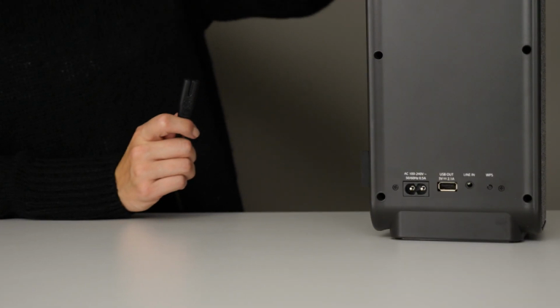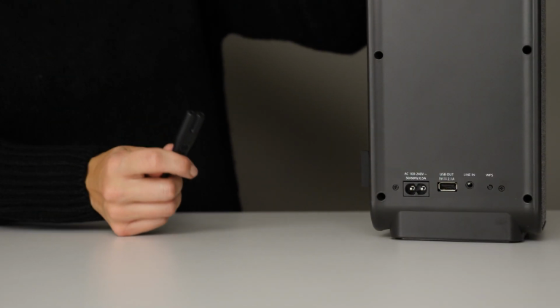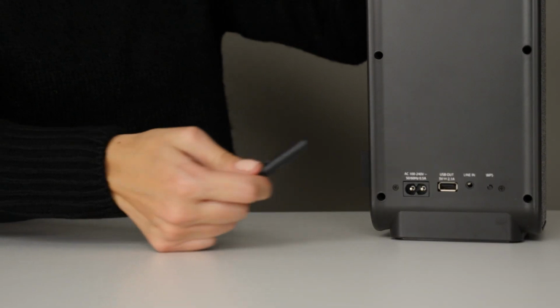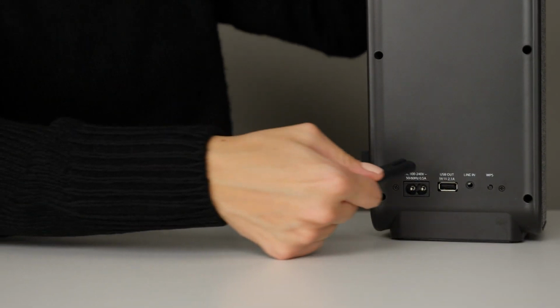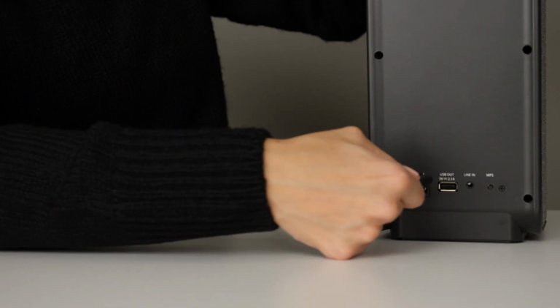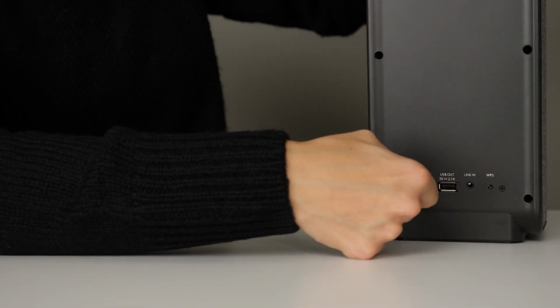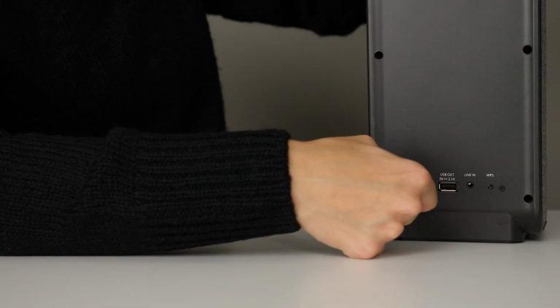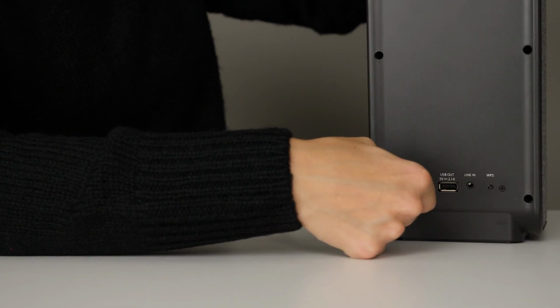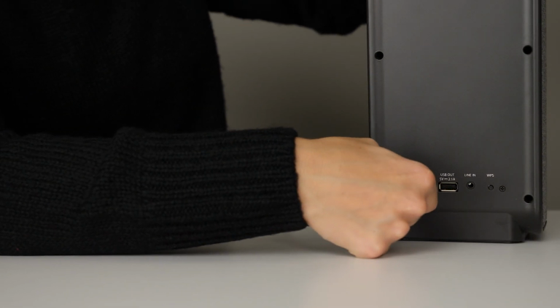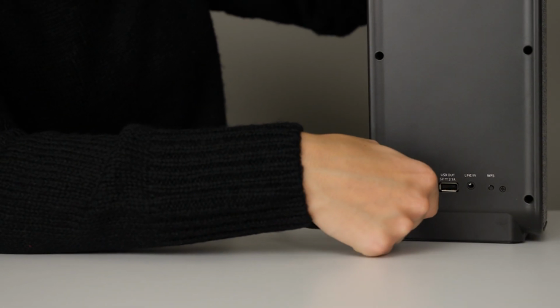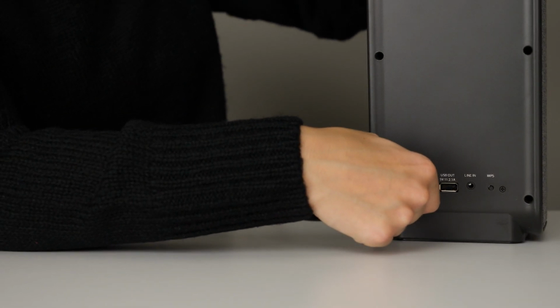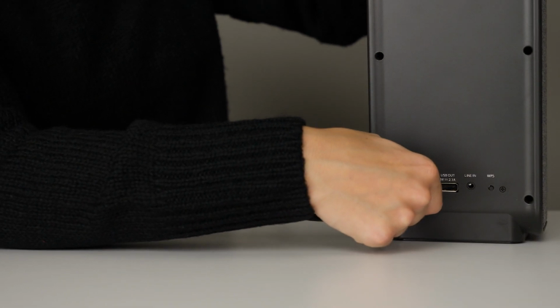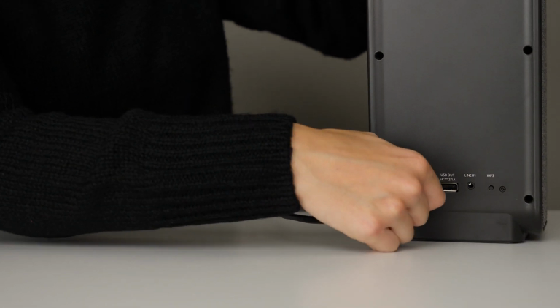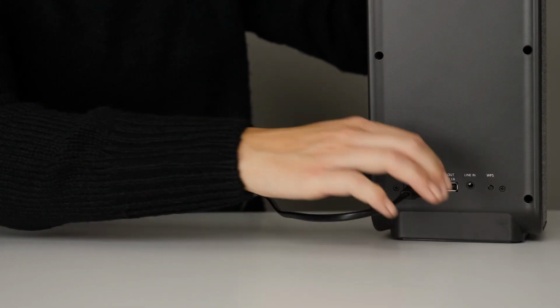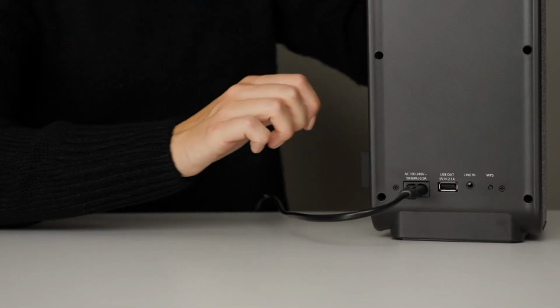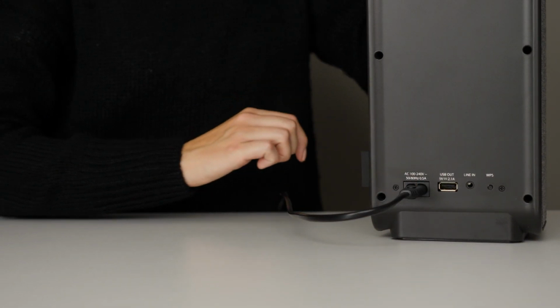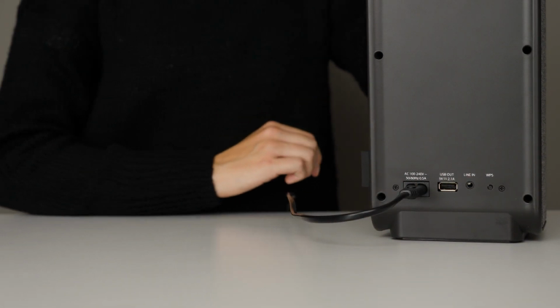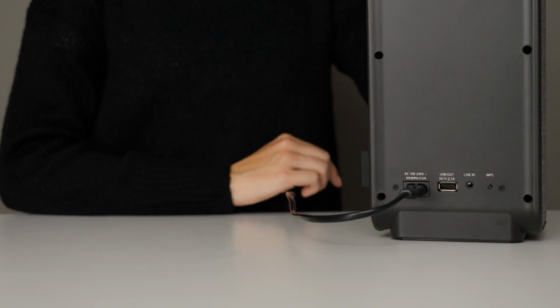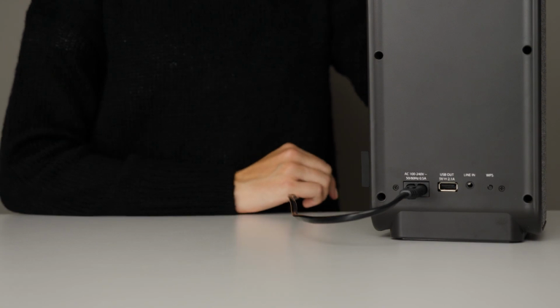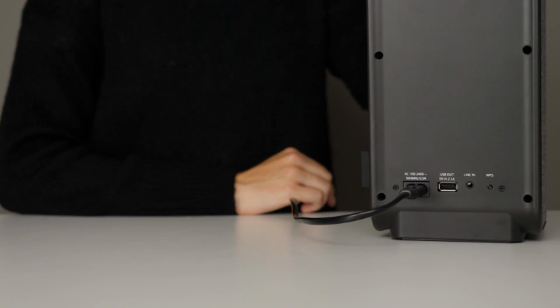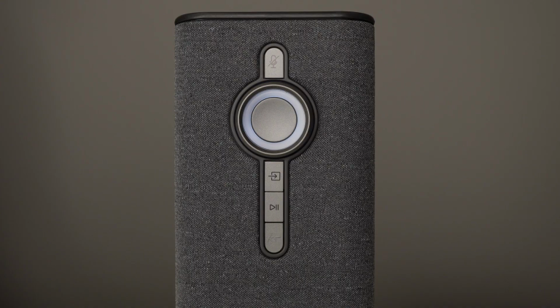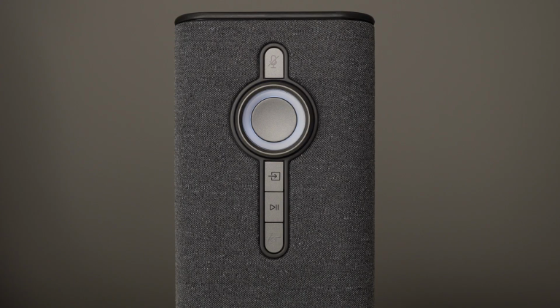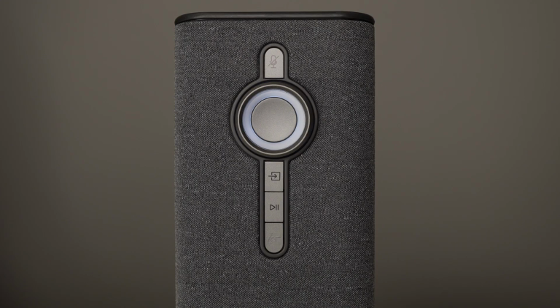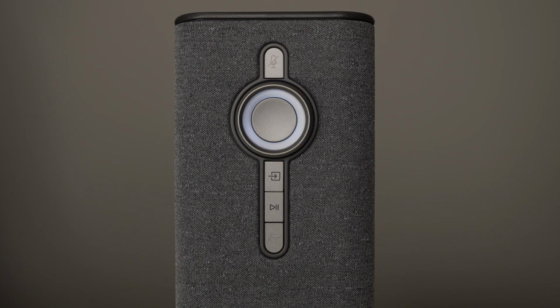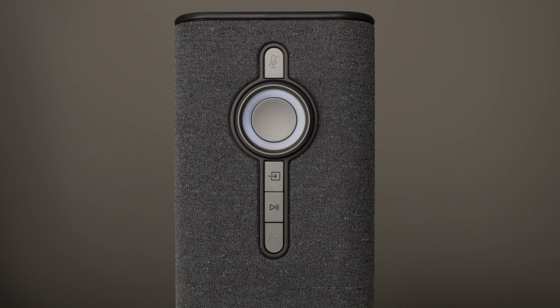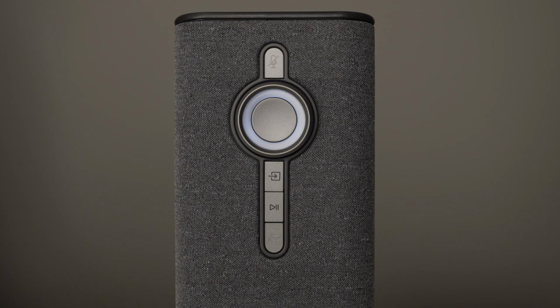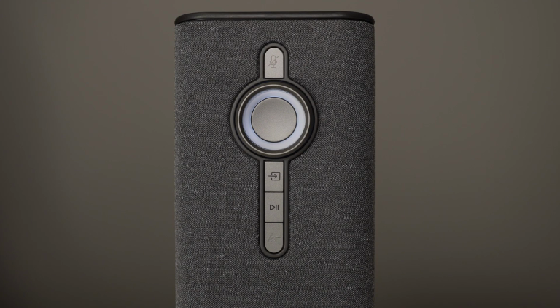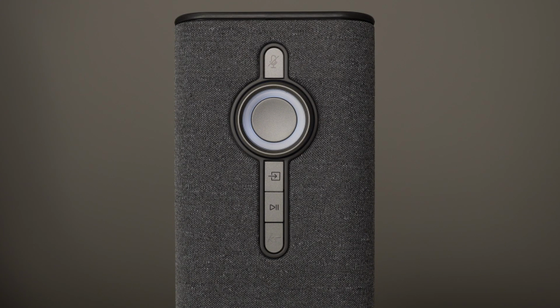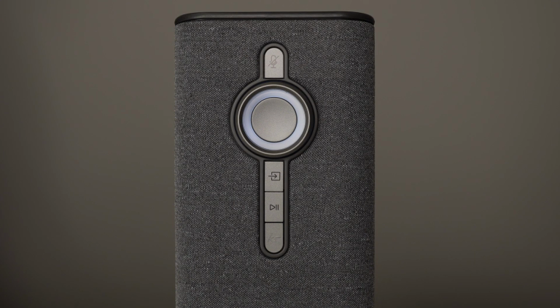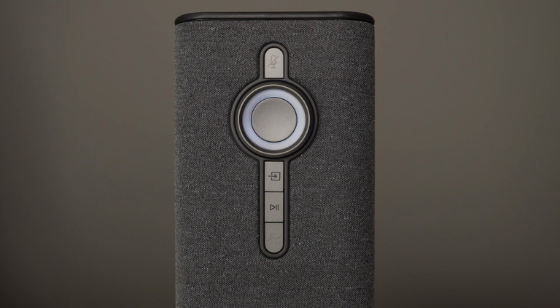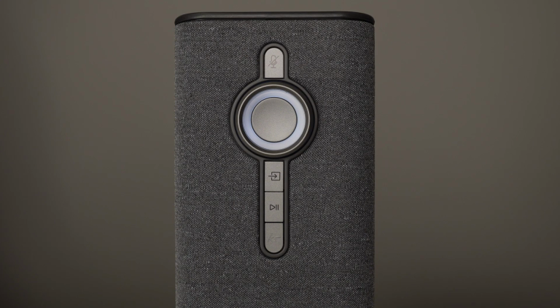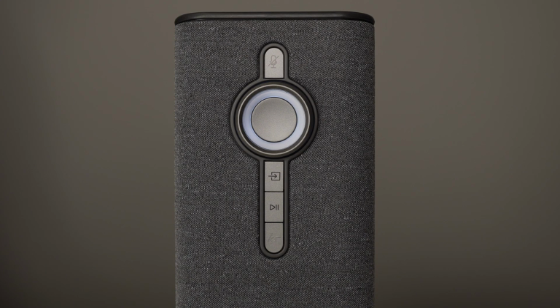First, you need to grab the correct power adapter and plug it in to the back of your speaker. Powering up for the first time, please wait.